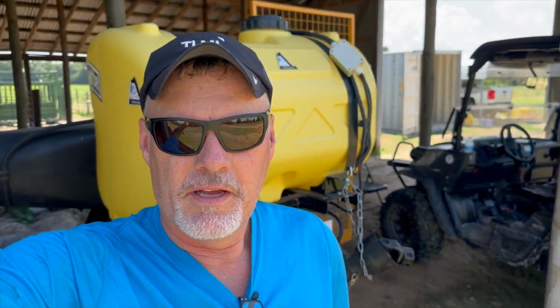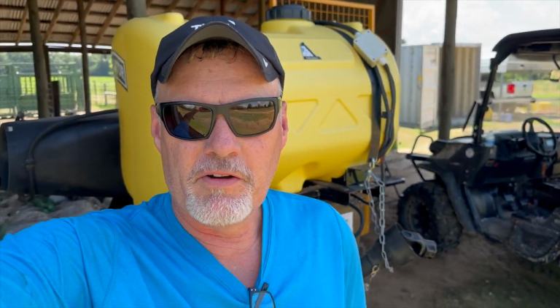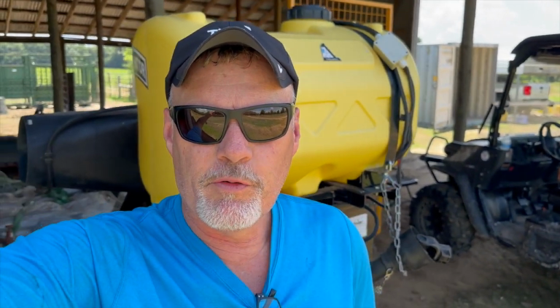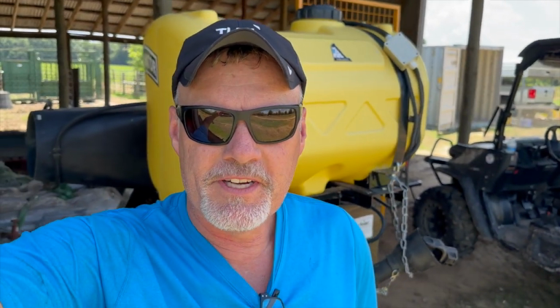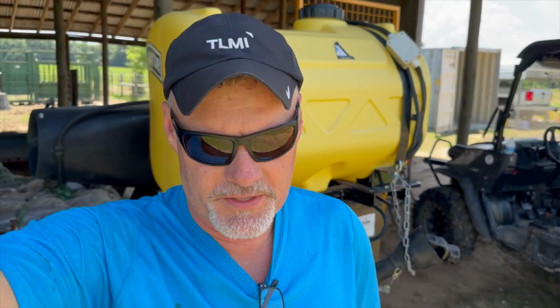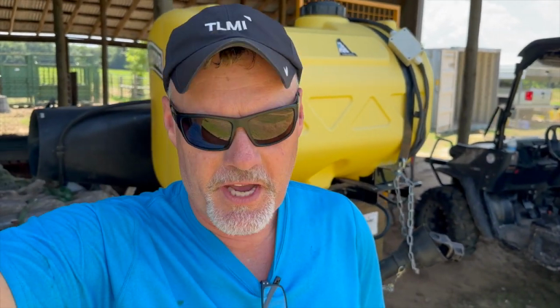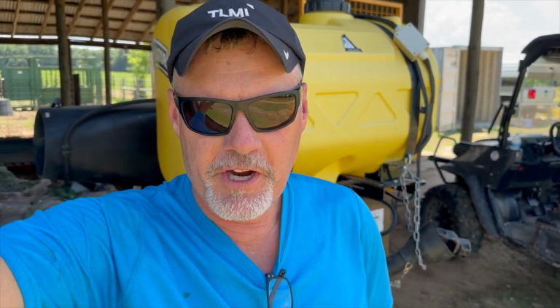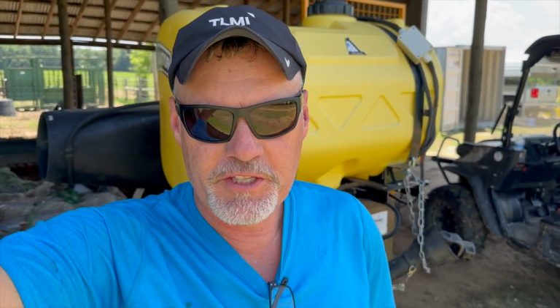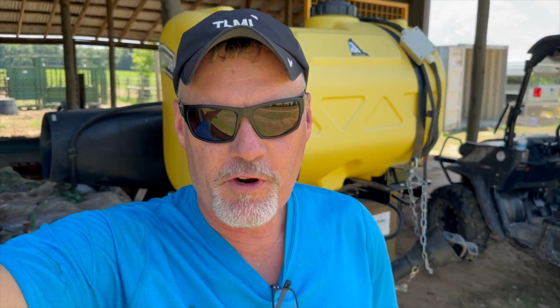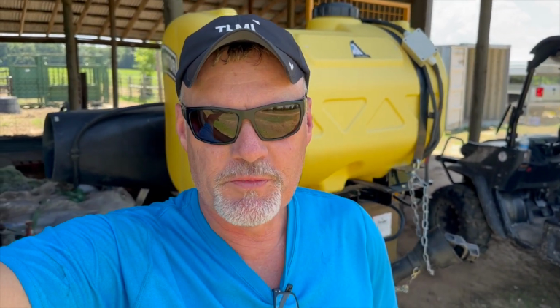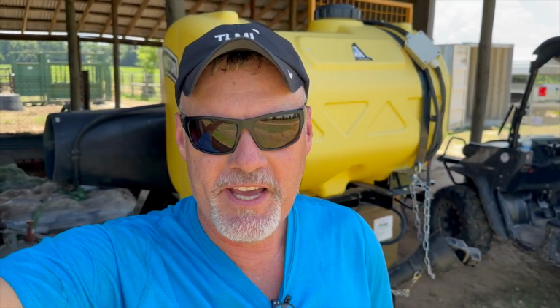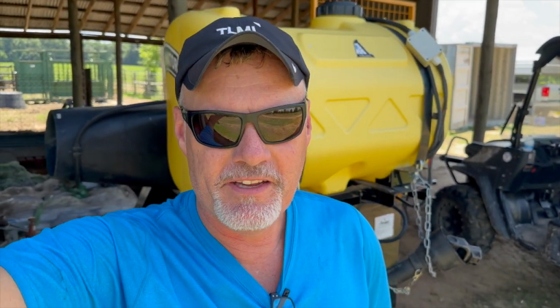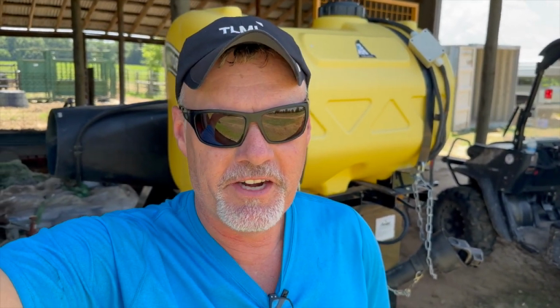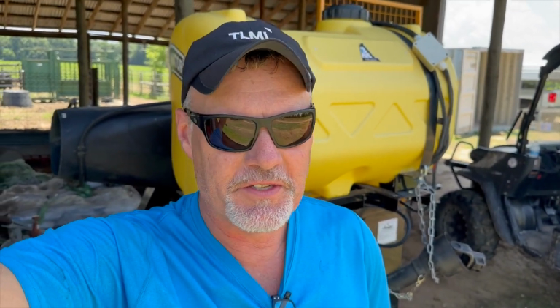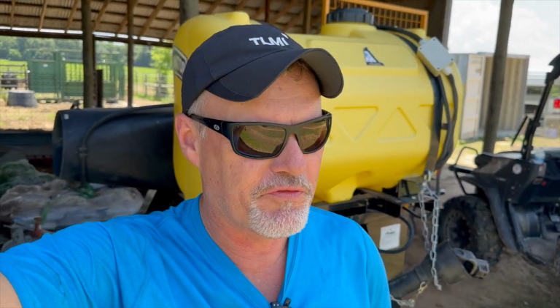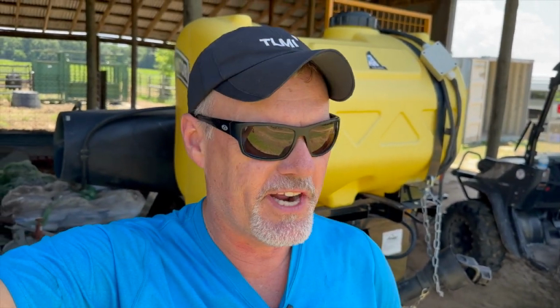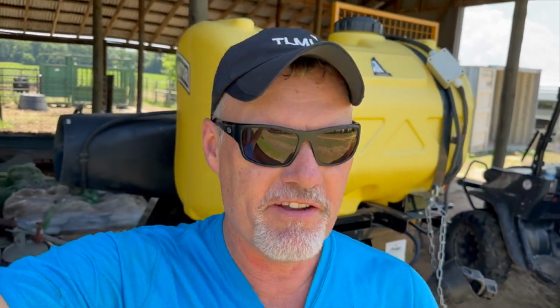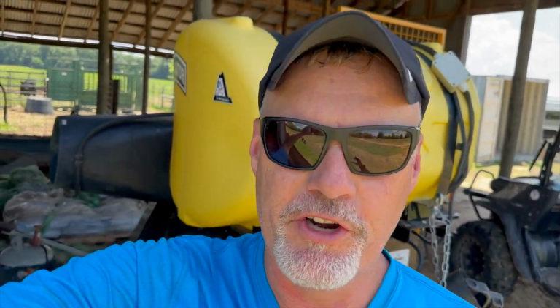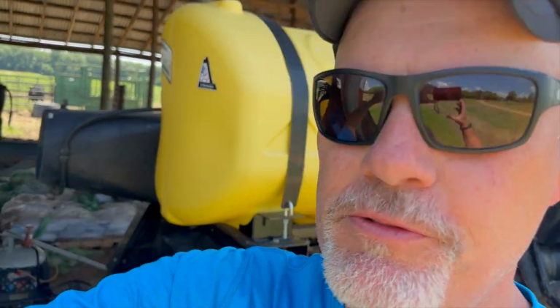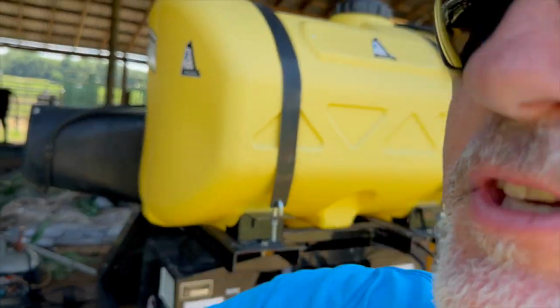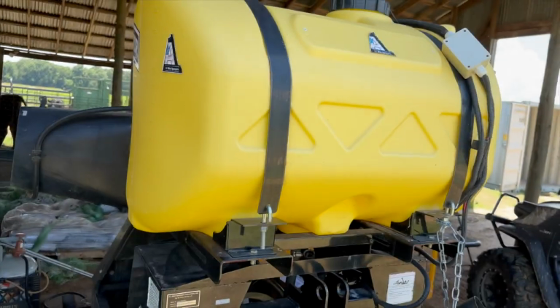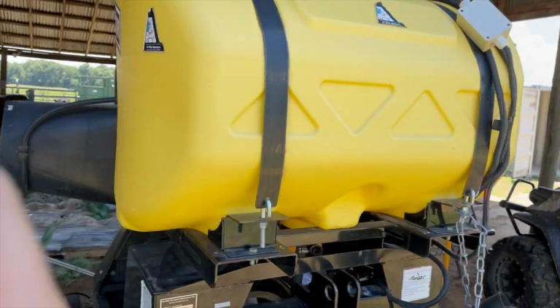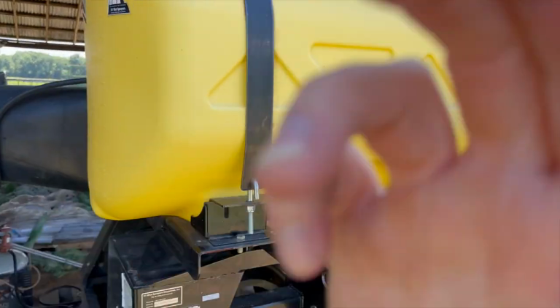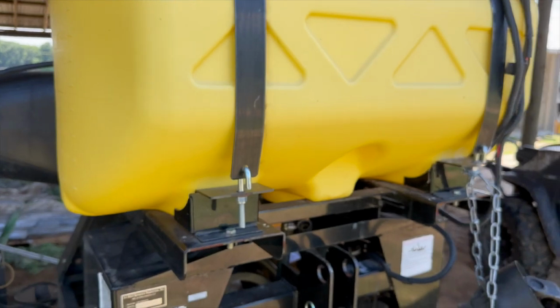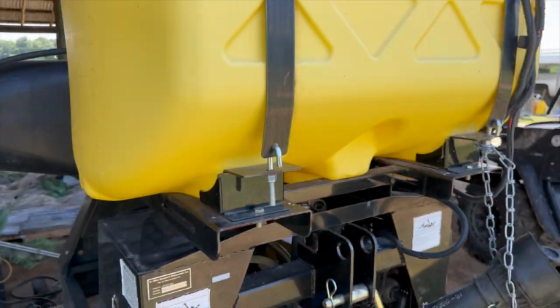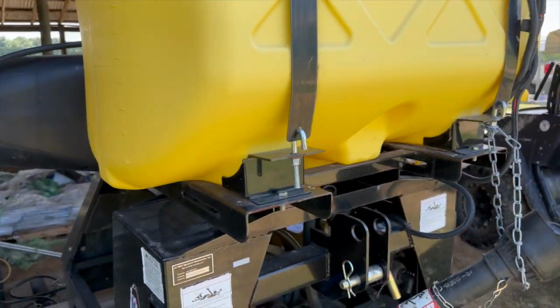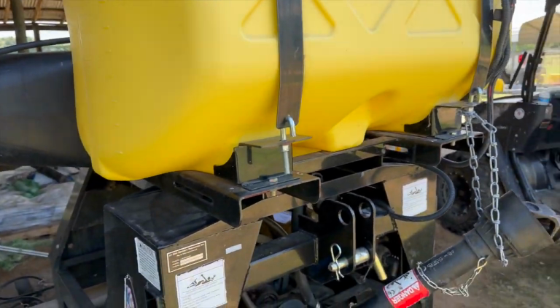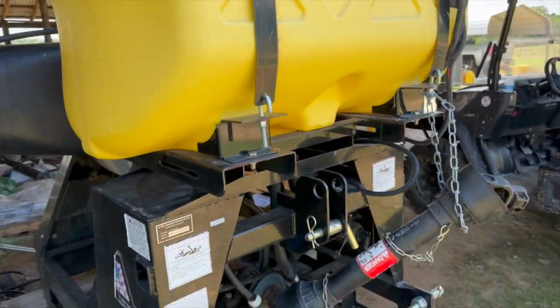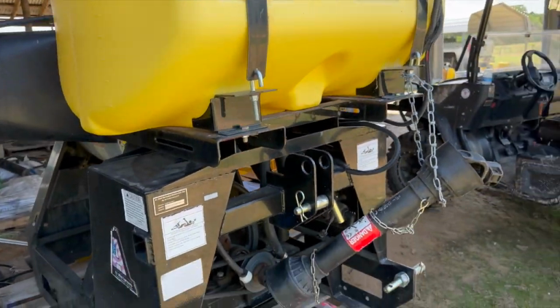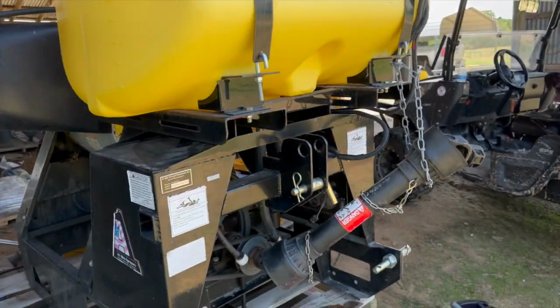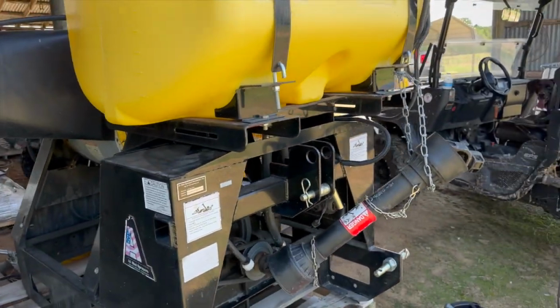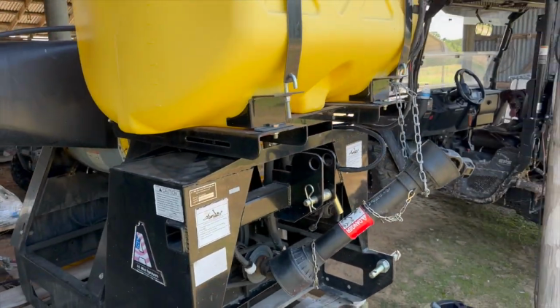Hello everyone, Scott with Heritage Farms. Here it is — it's Friday afternoon, took a day of vacation, and what am I working on?